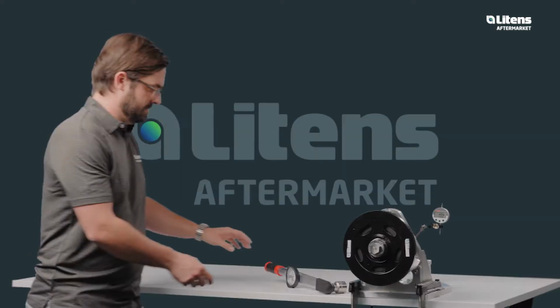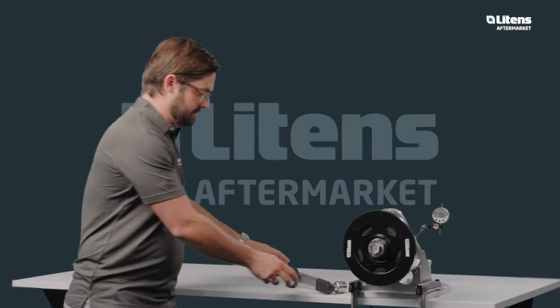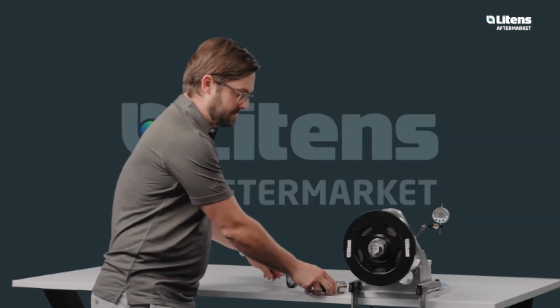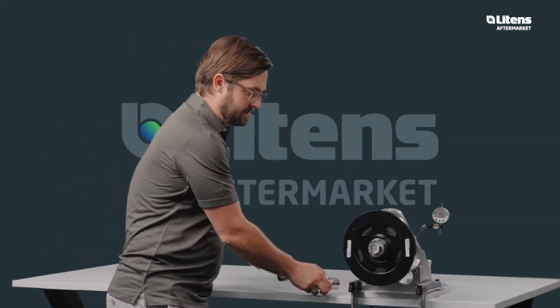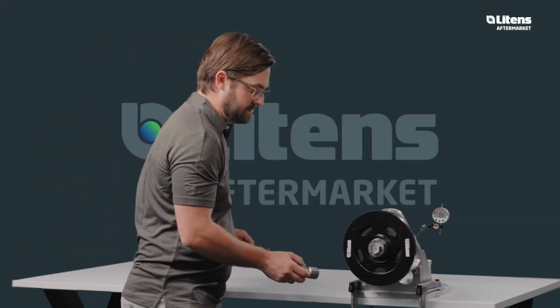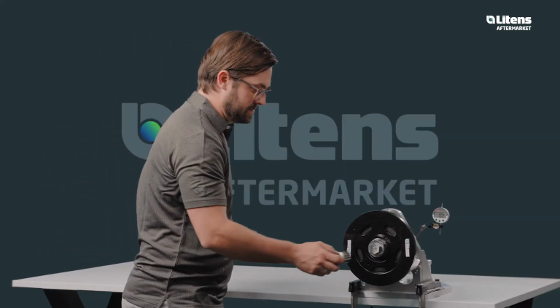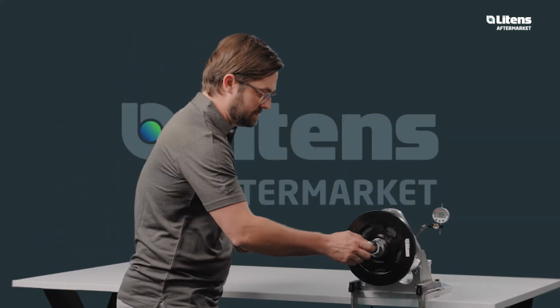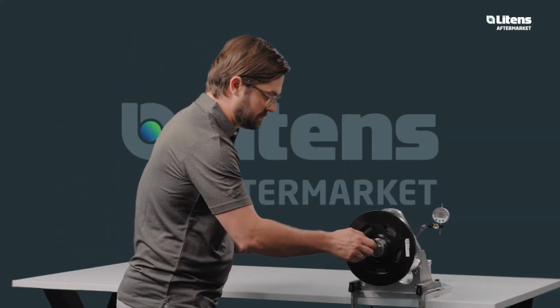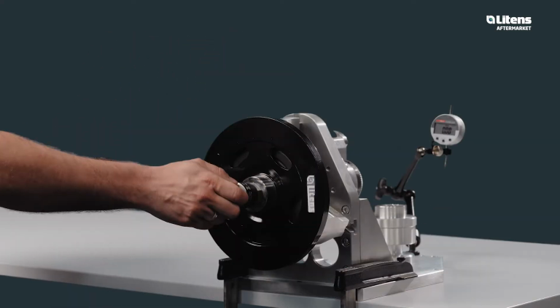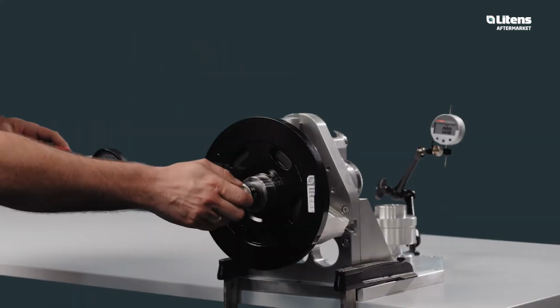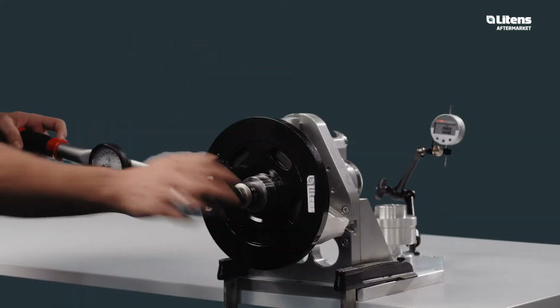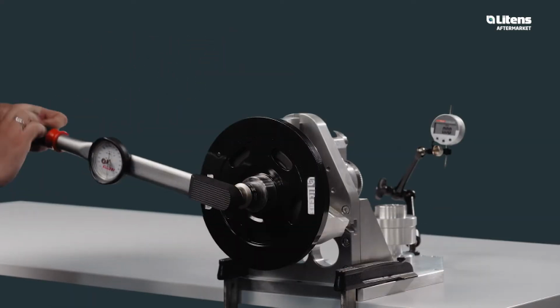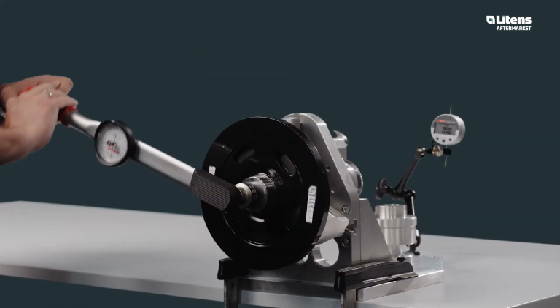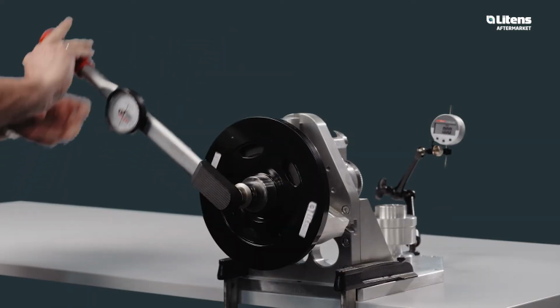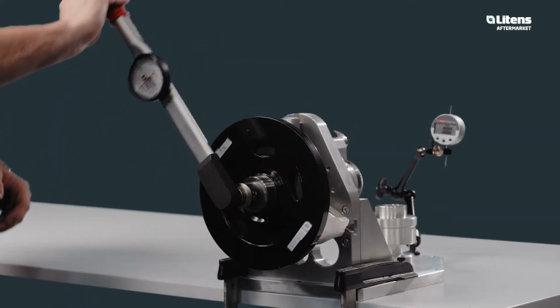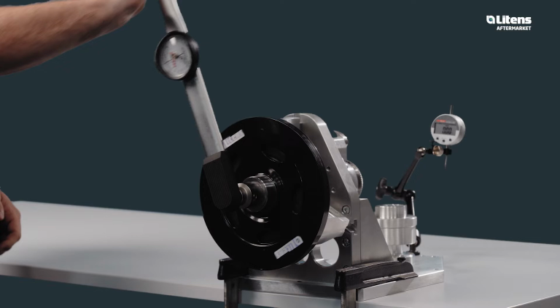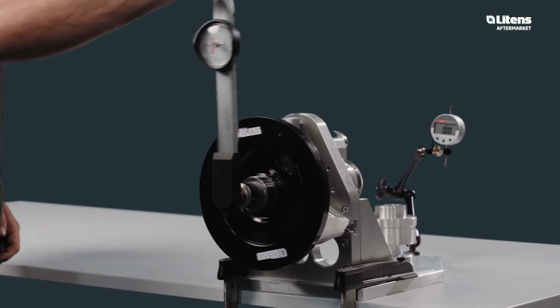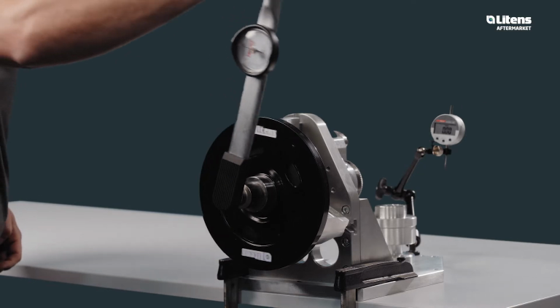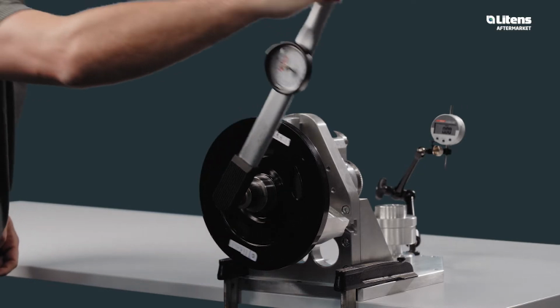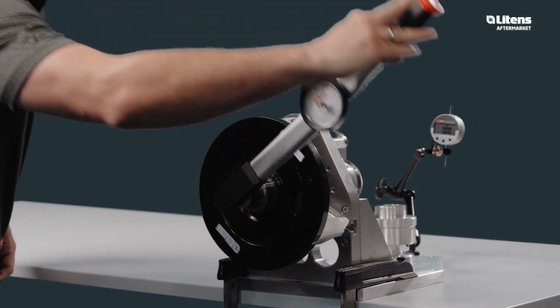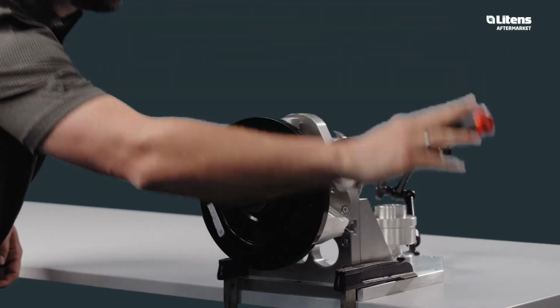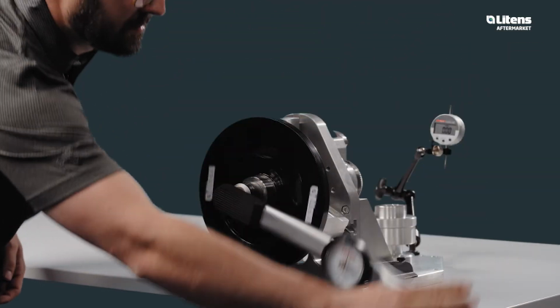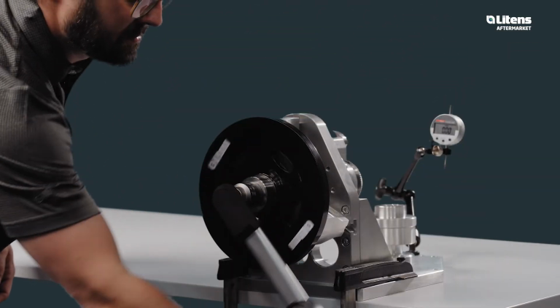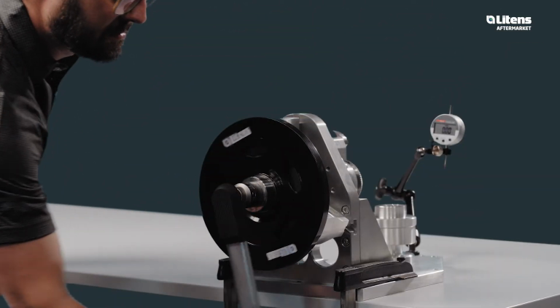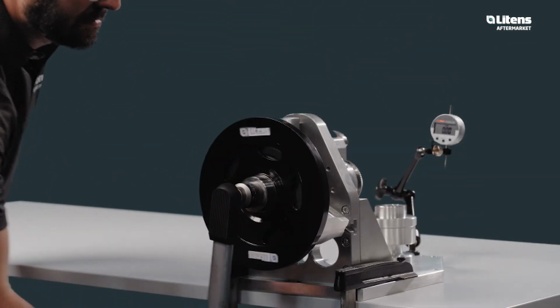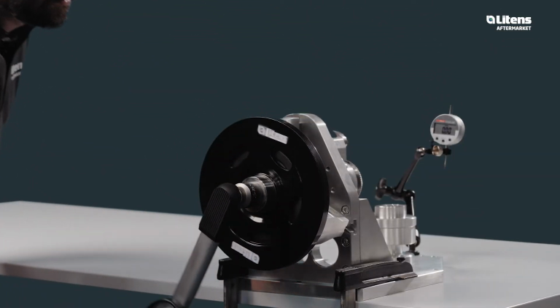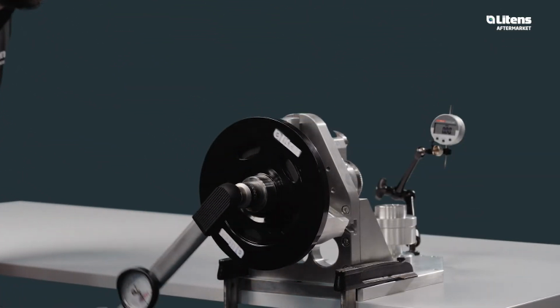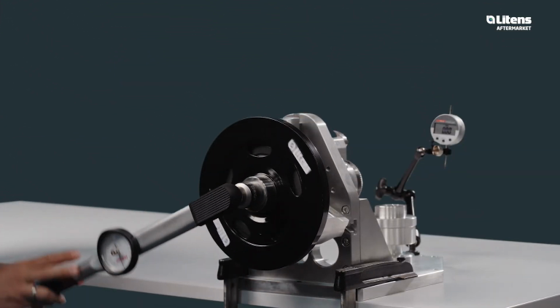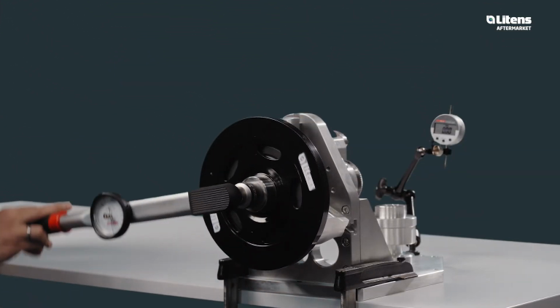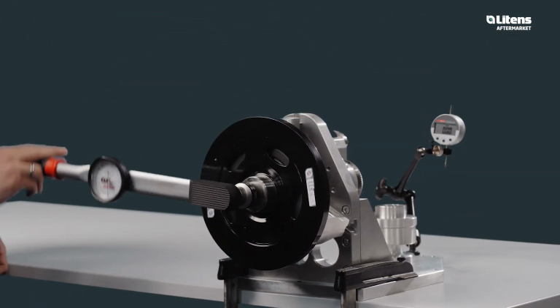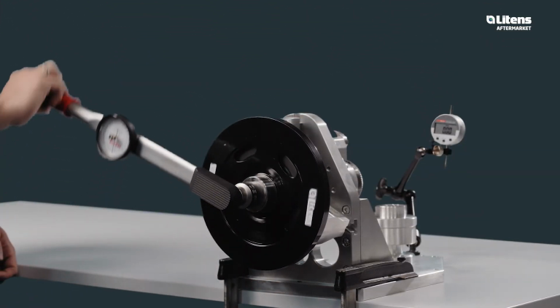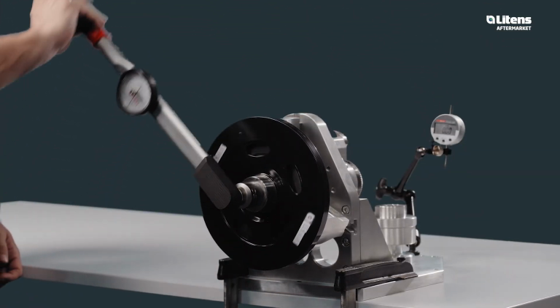In the following video, we will show you how to properly check the function of a Litens torque filter and demonstrate the possible failure modes.